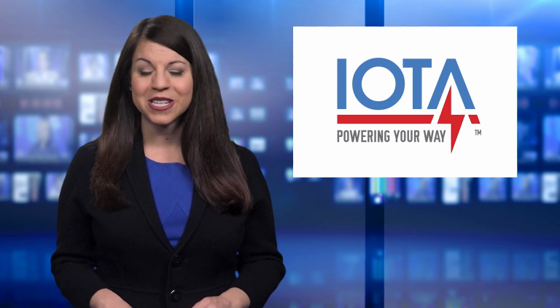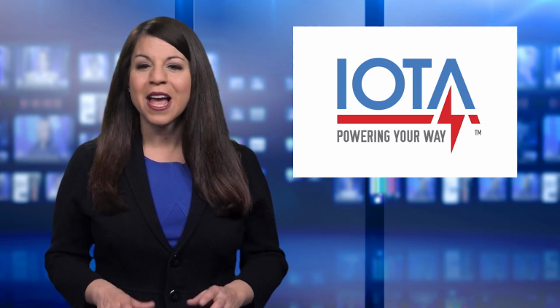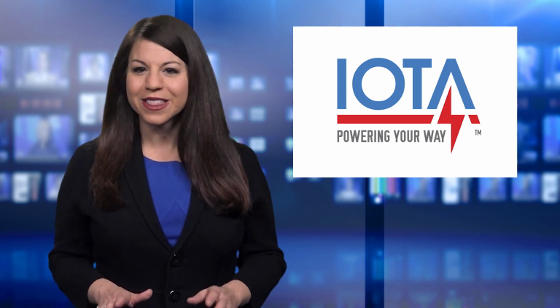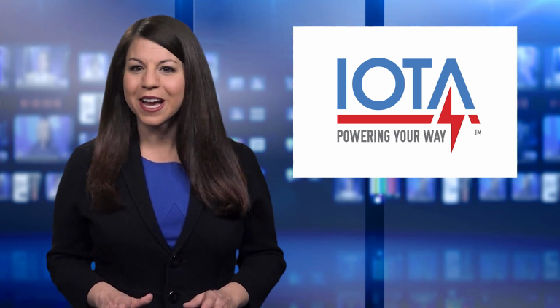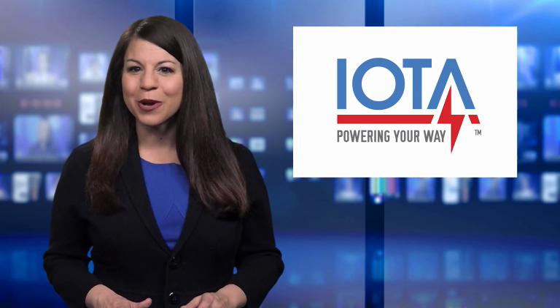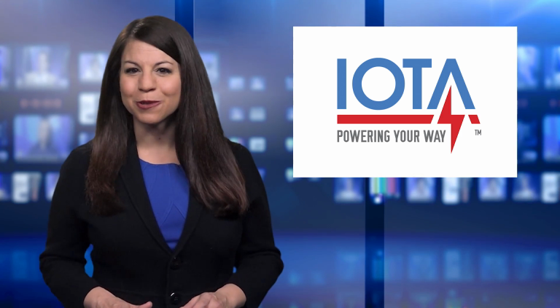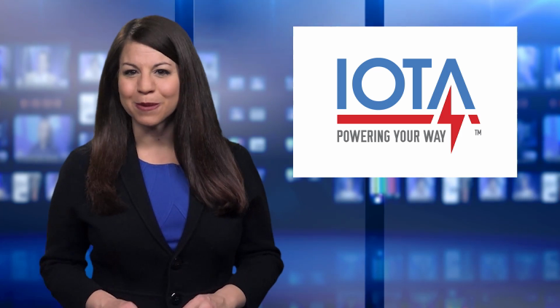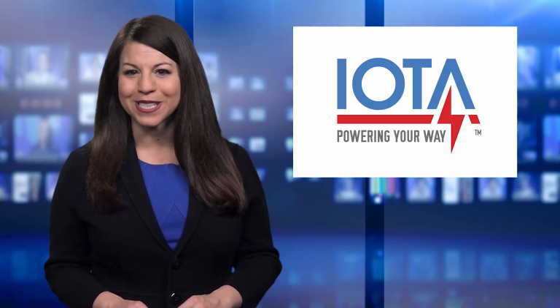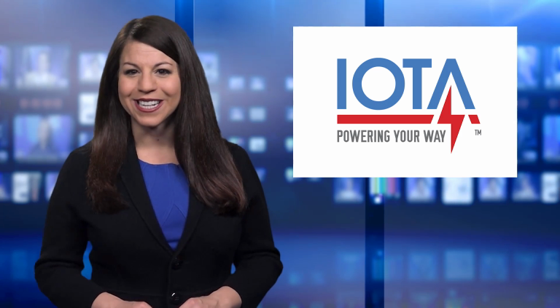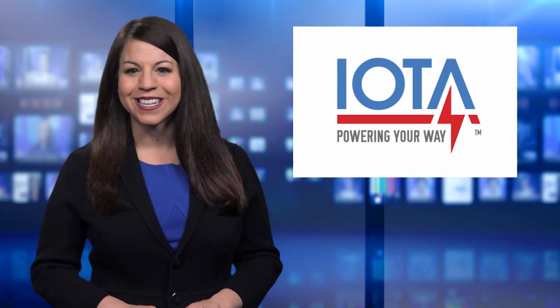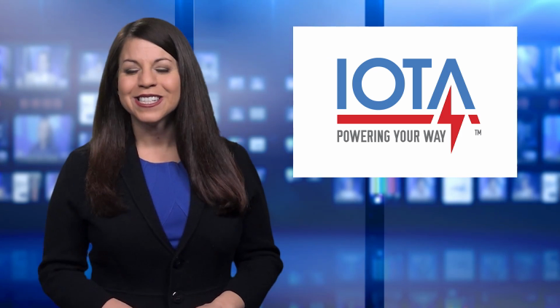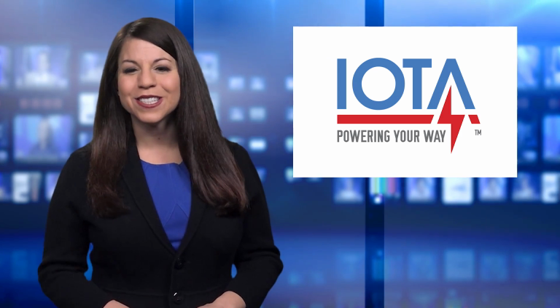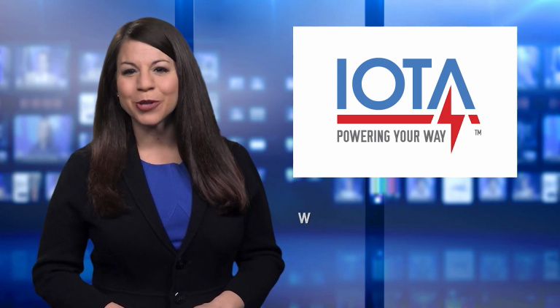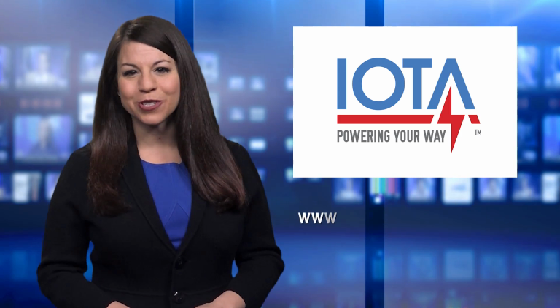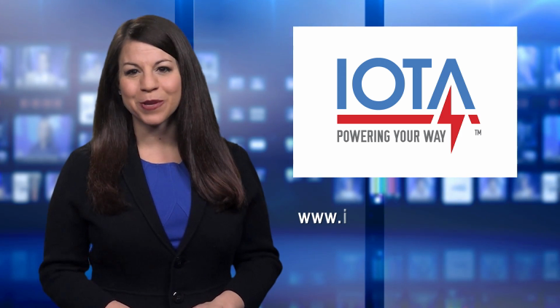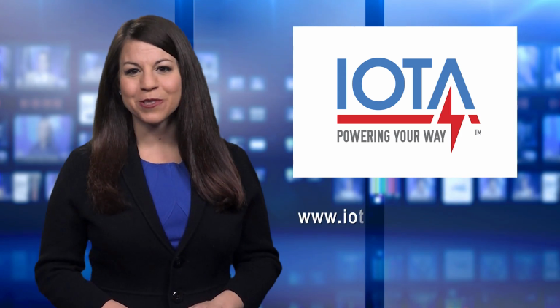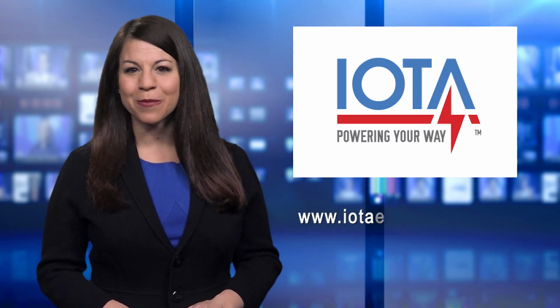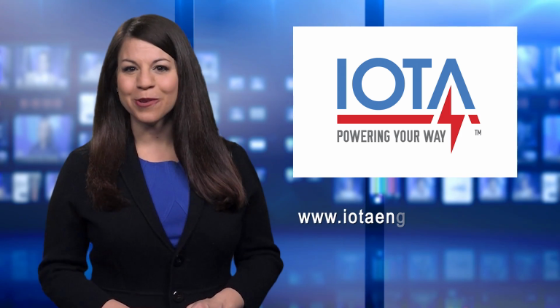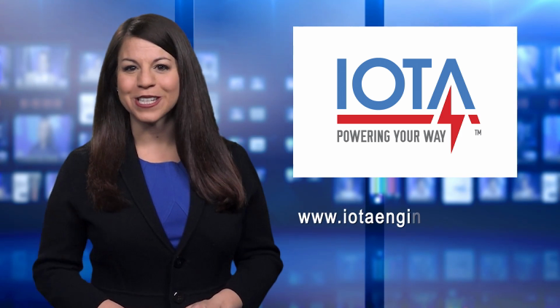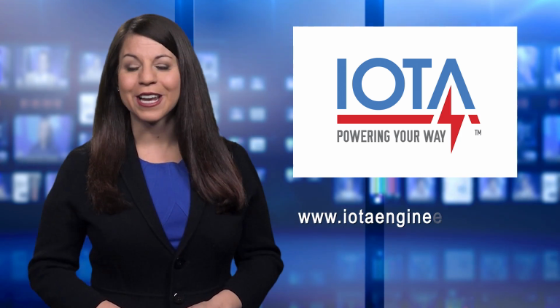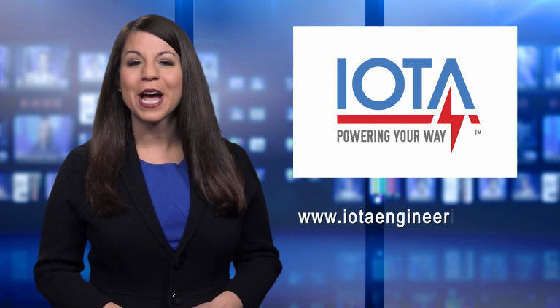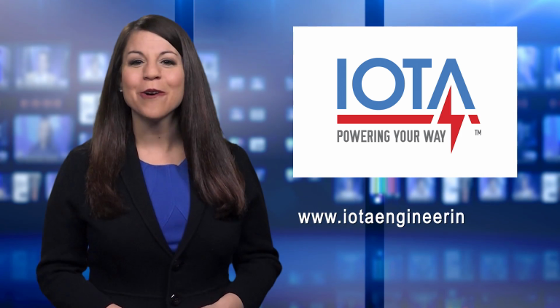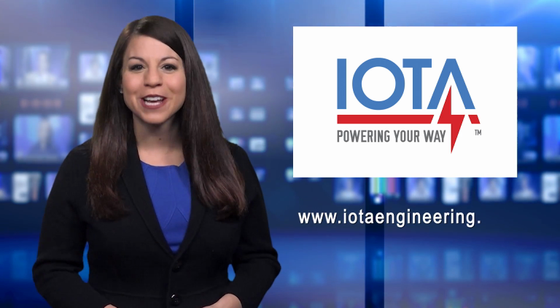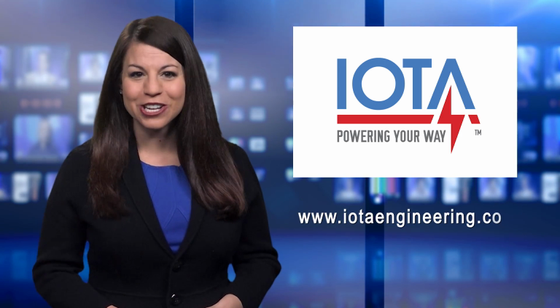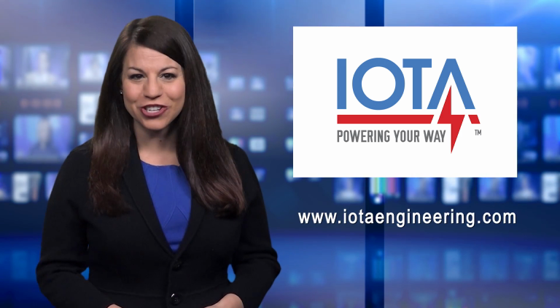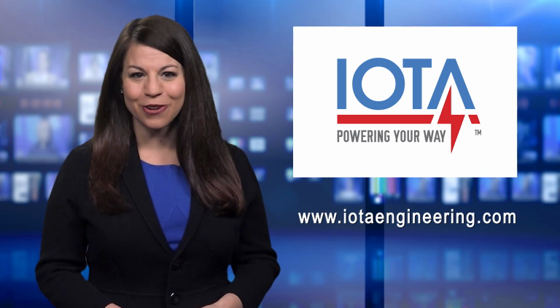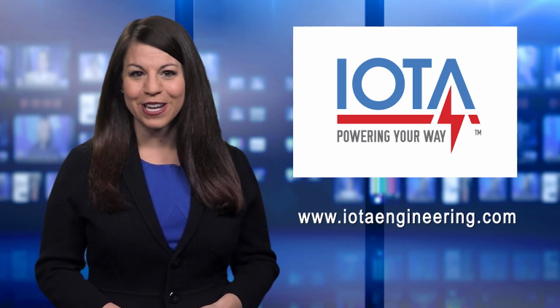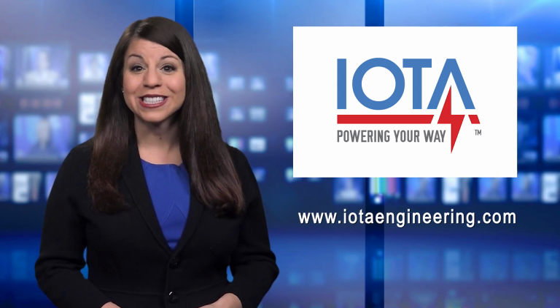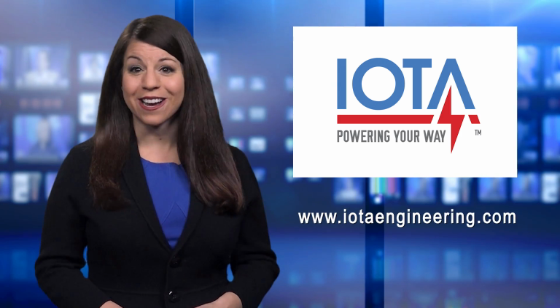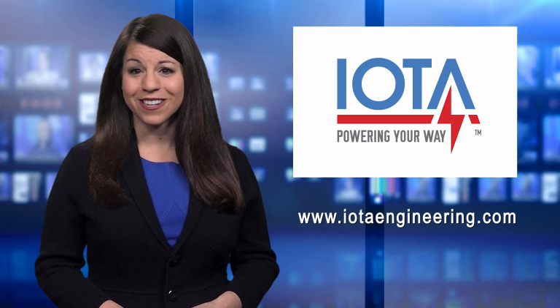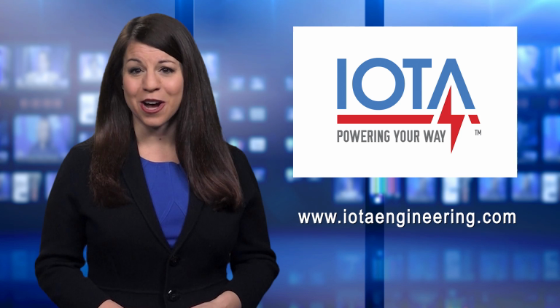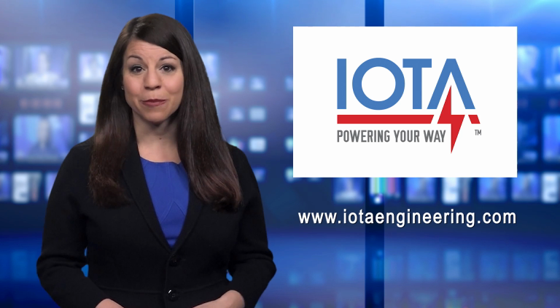You can learn more about IOTA's innovative LED emergency drivers at the IOTA website, www.iotaengineering.com, or call 1-800-866-IOTA.